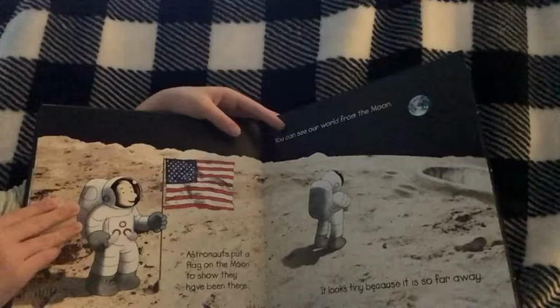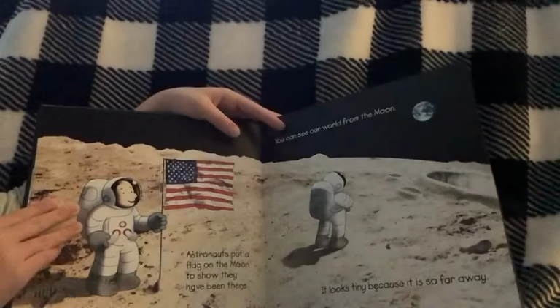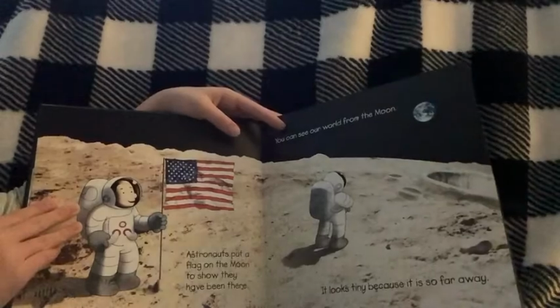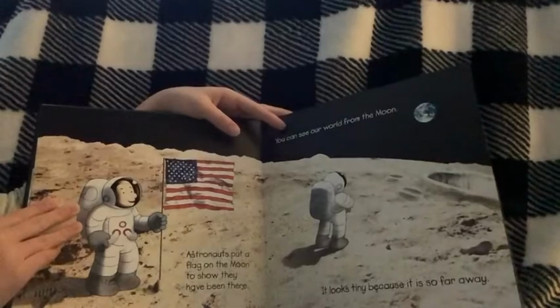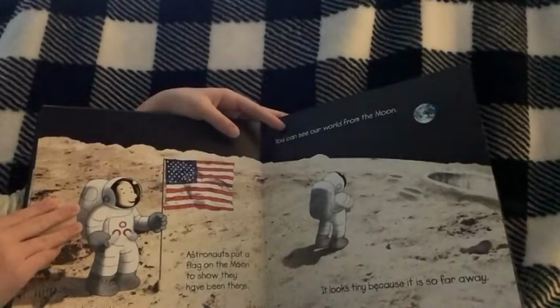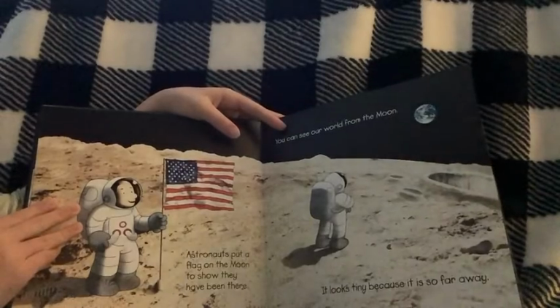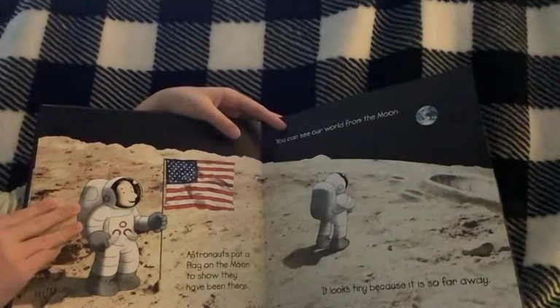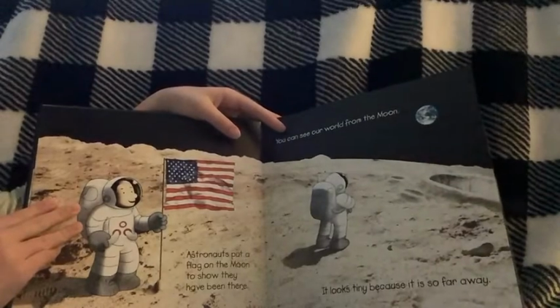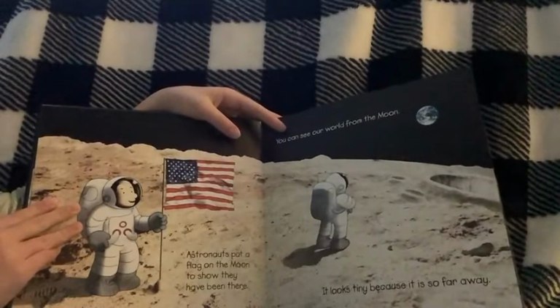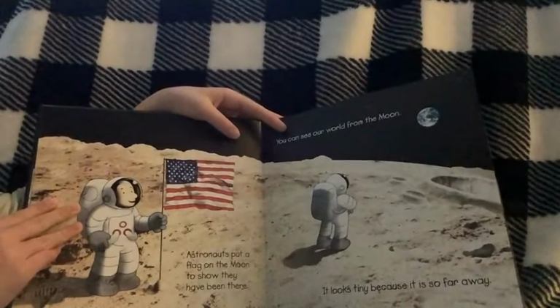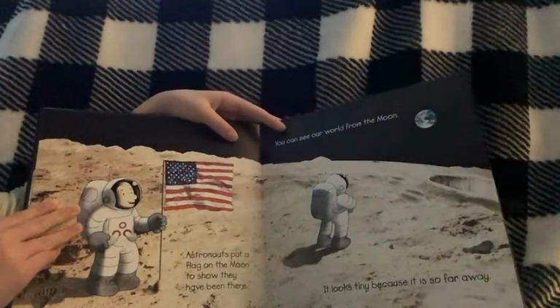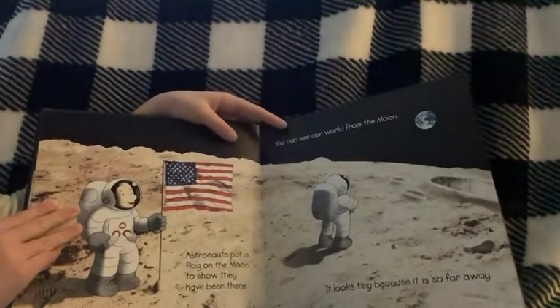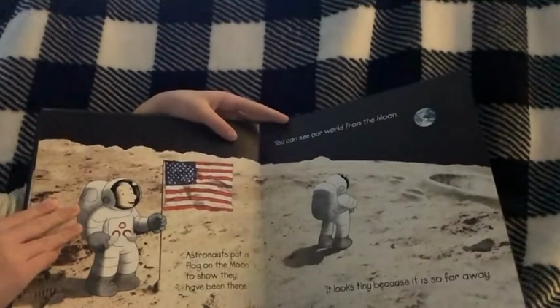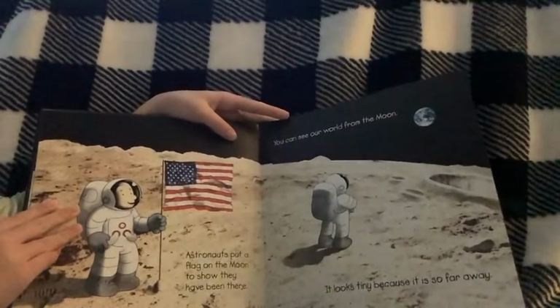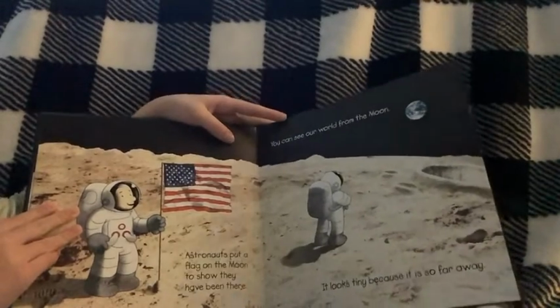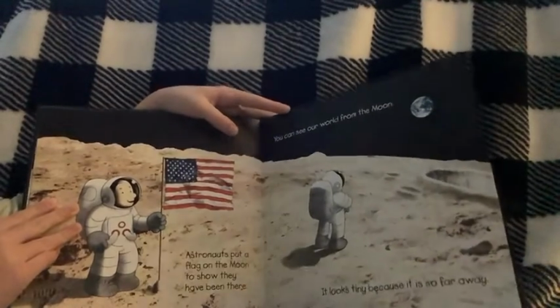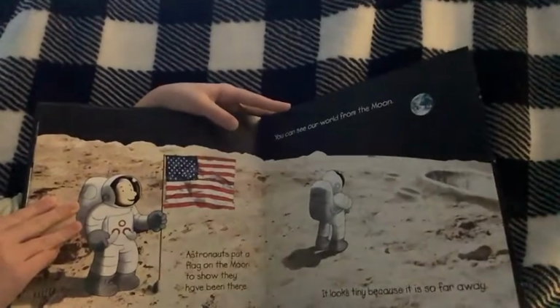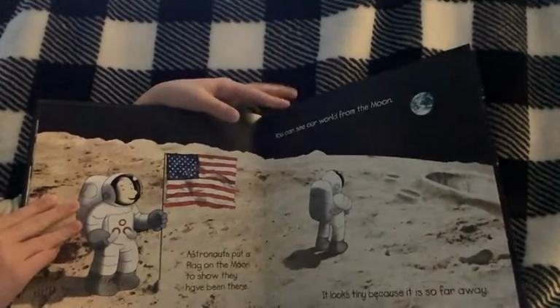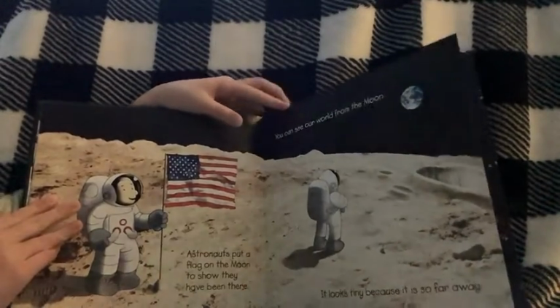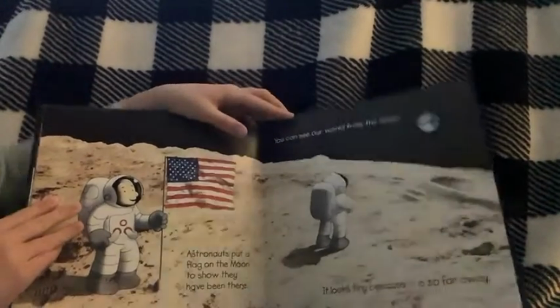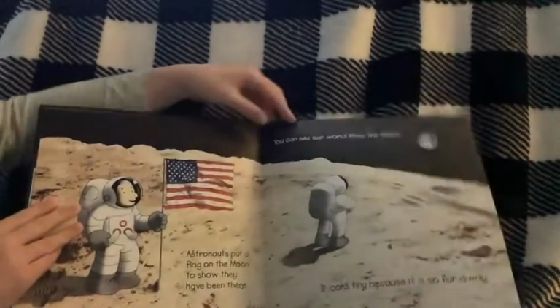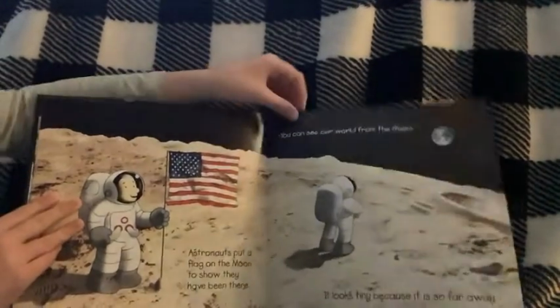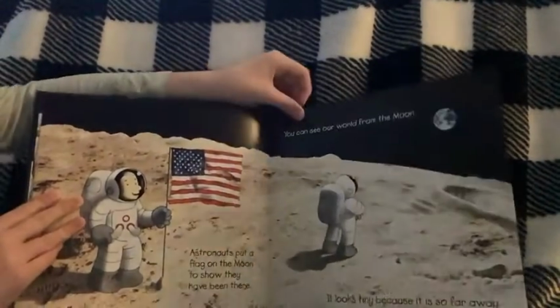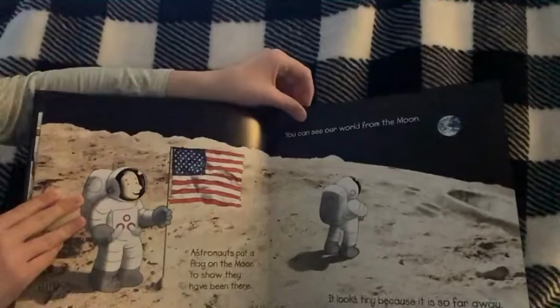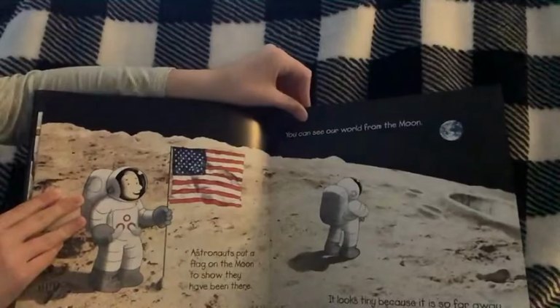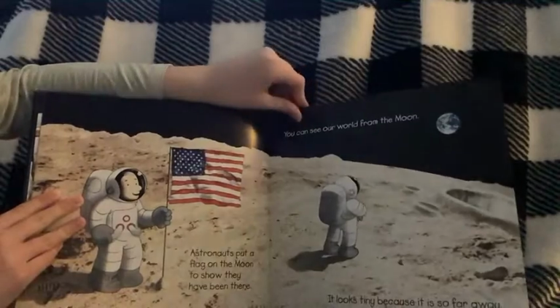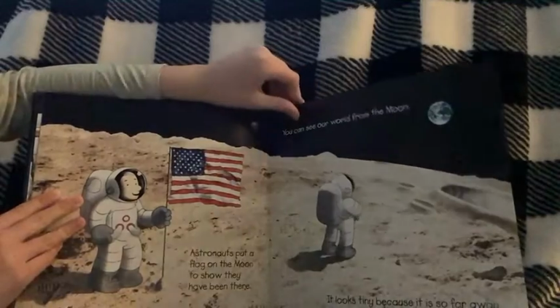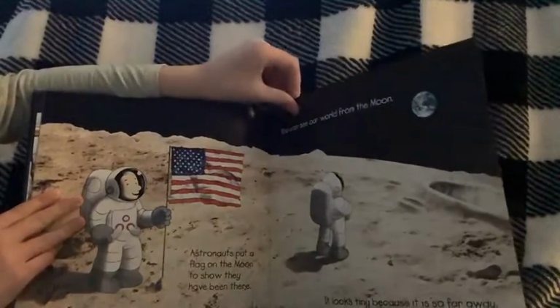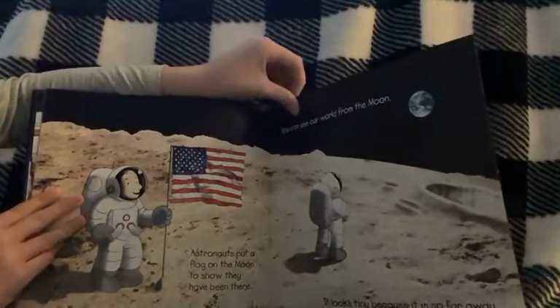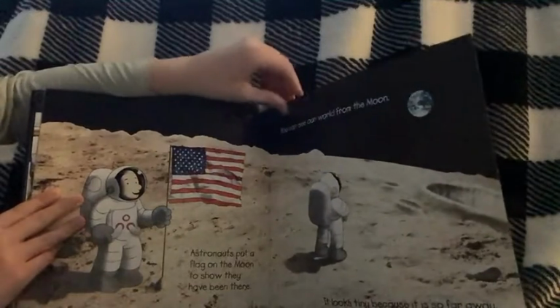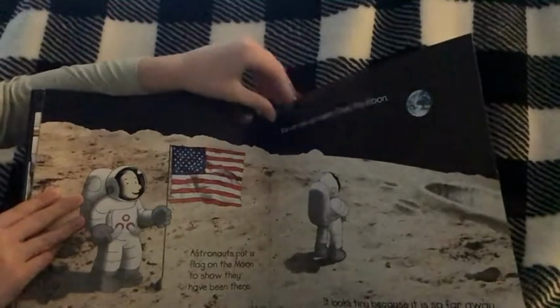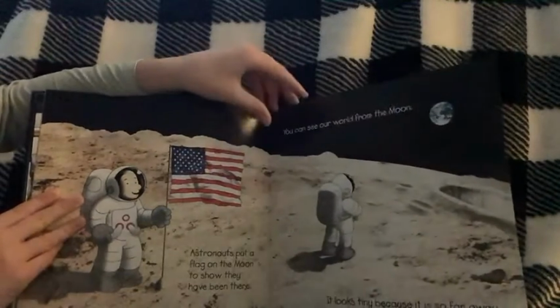Astronauts put a flag on the Moon to show they have been there. You can see our world from the Moon. It looks tiny because it is so far away.